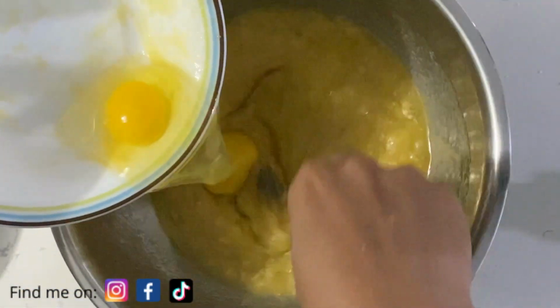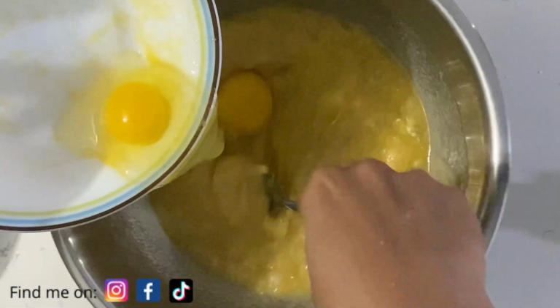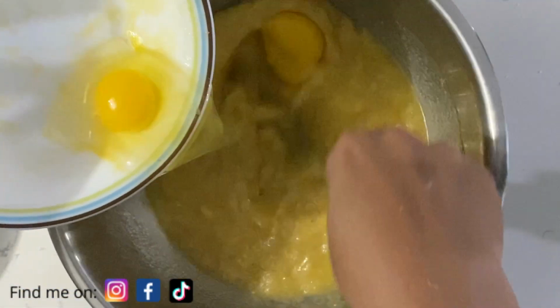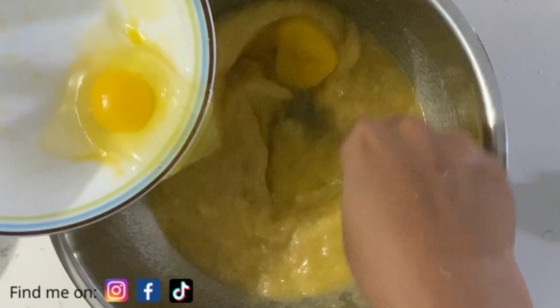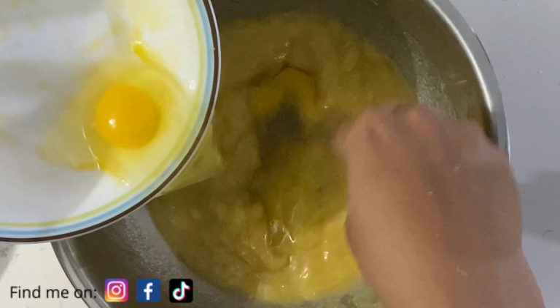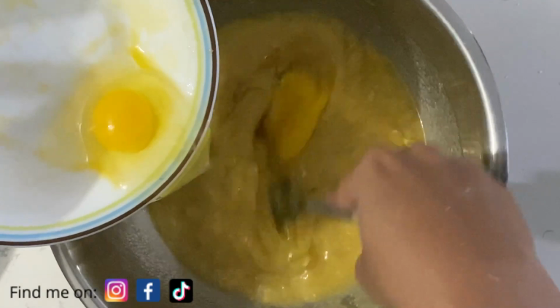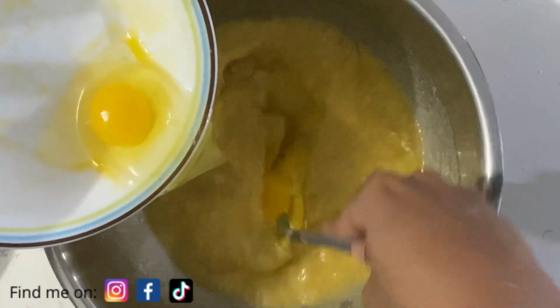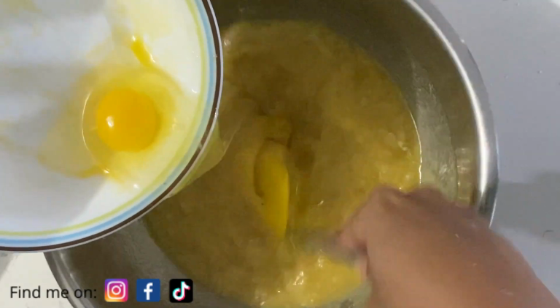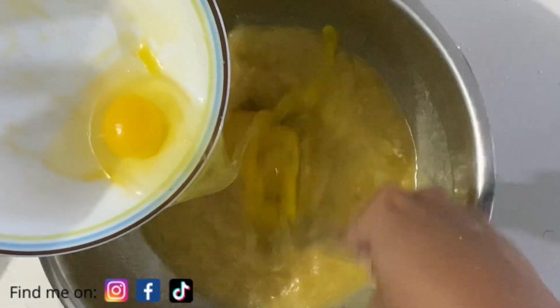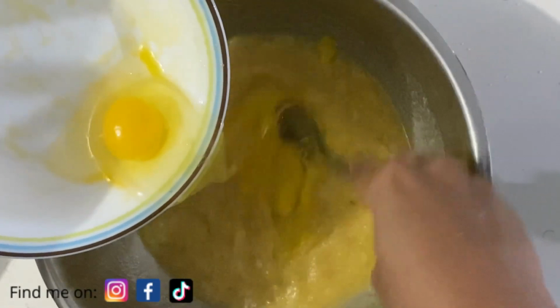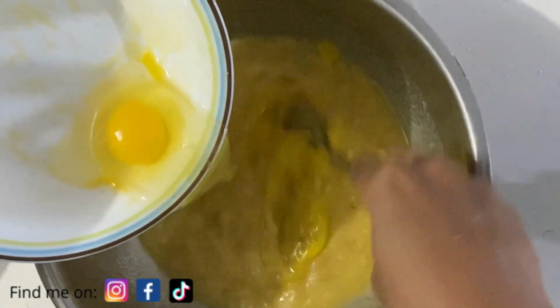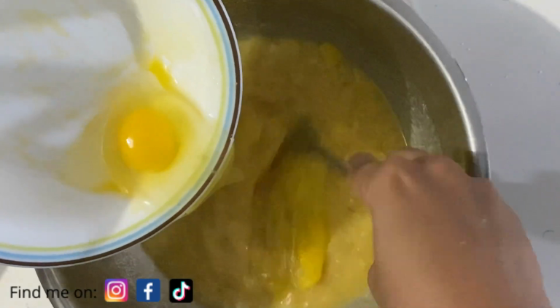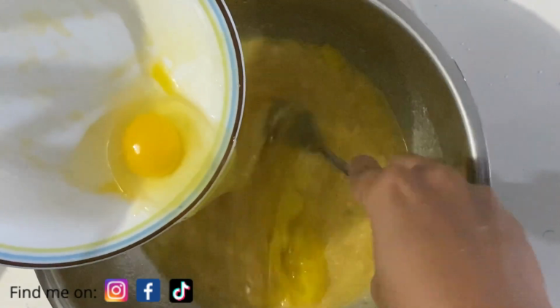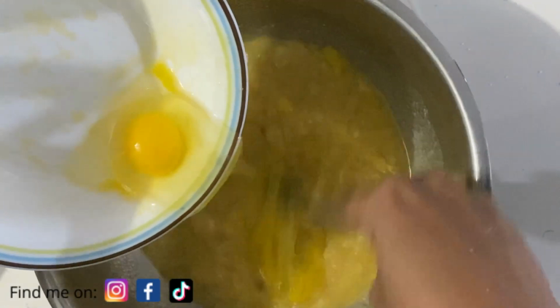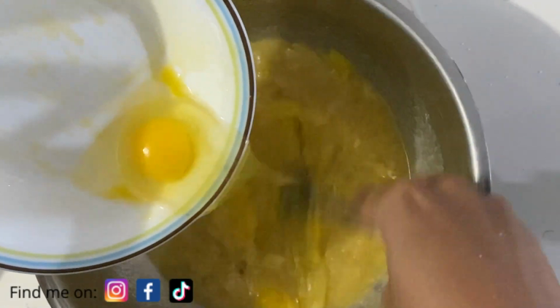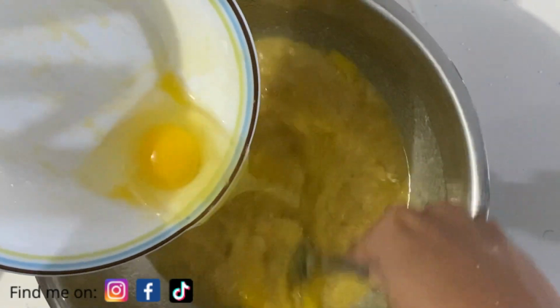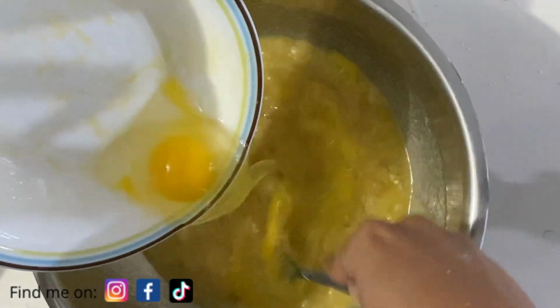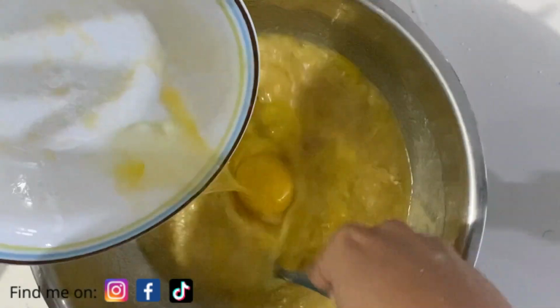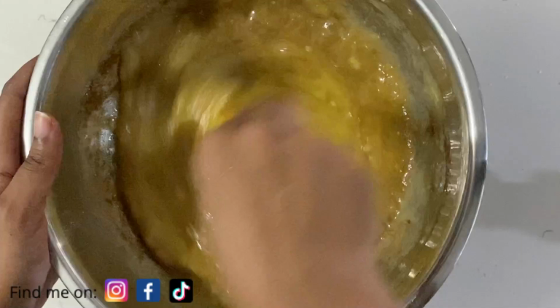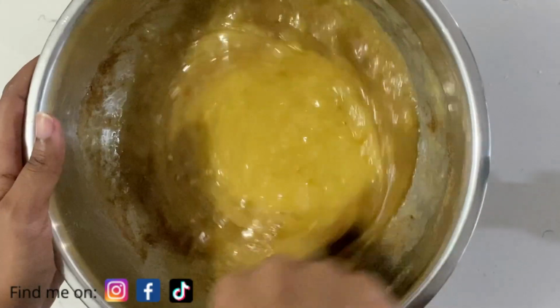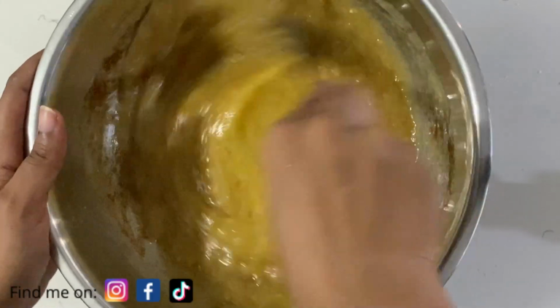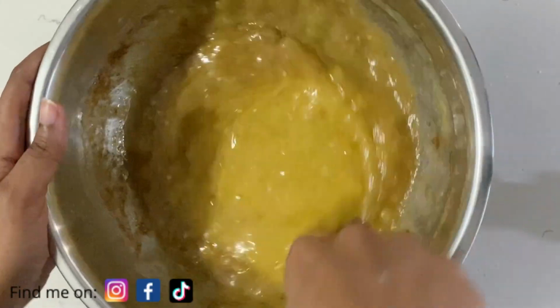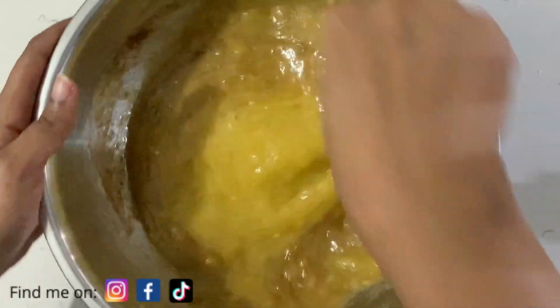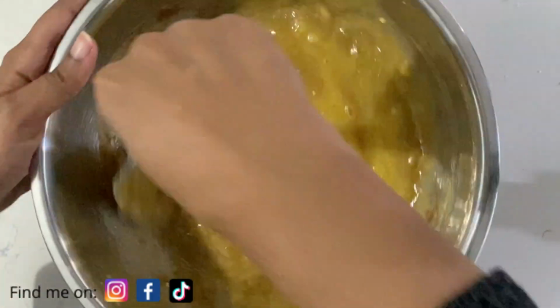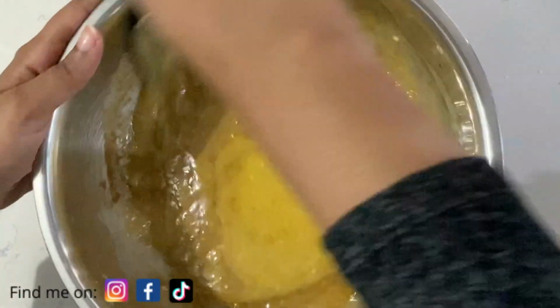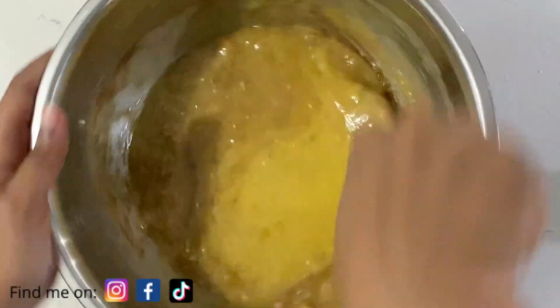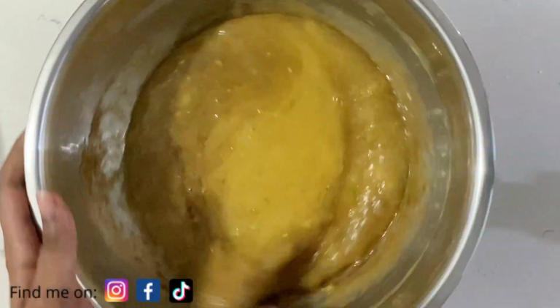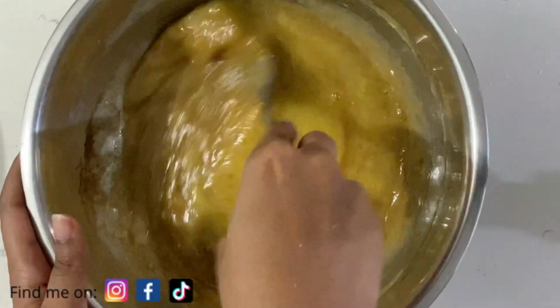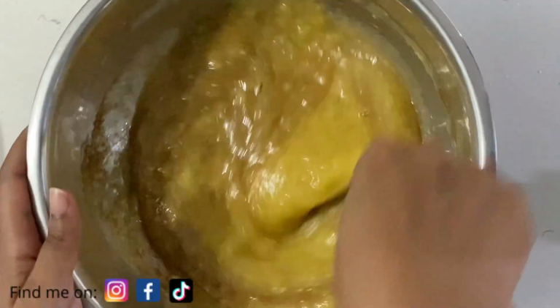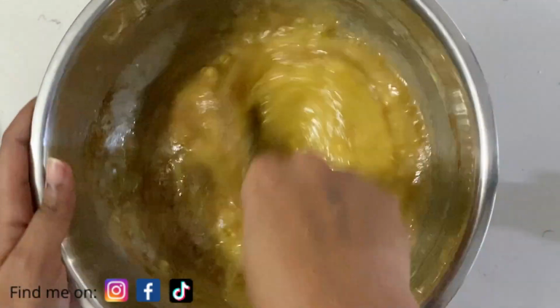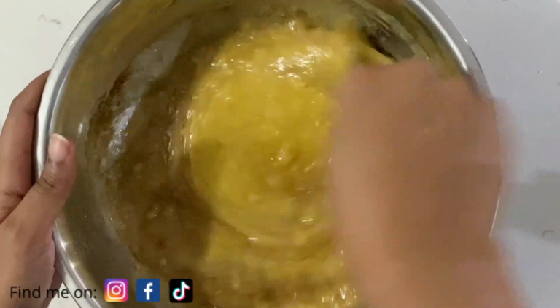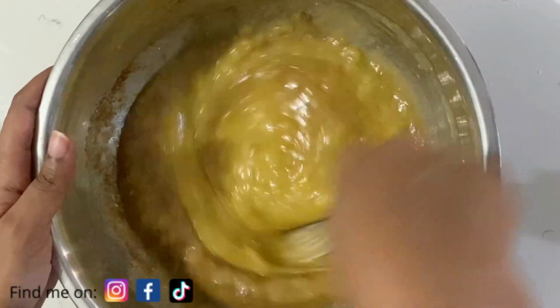I'm adding white sugar, followed by a half cup of melted butter, two eggs, and one and a half teaspoons of vanilla essence. I'm going to mix this all up properly.